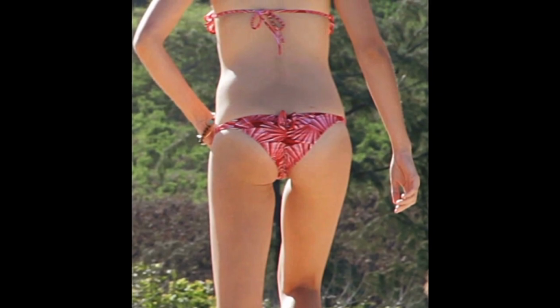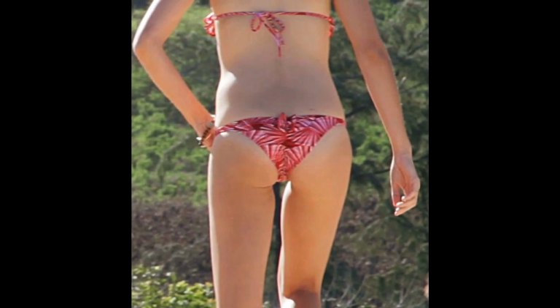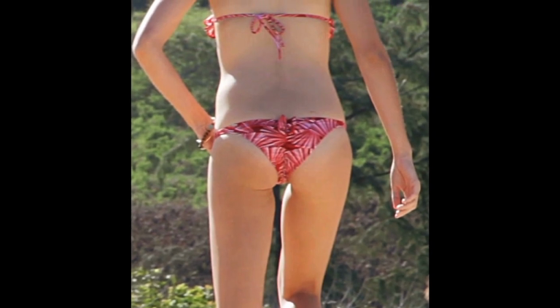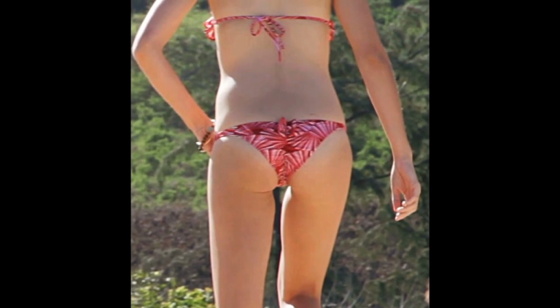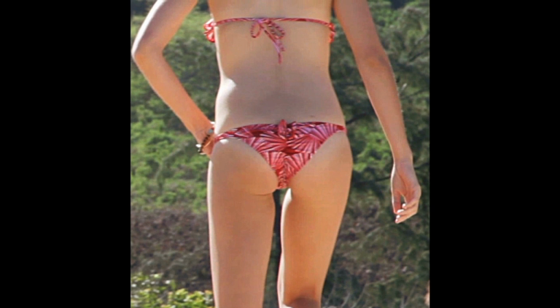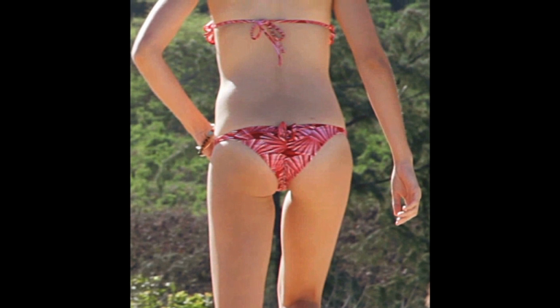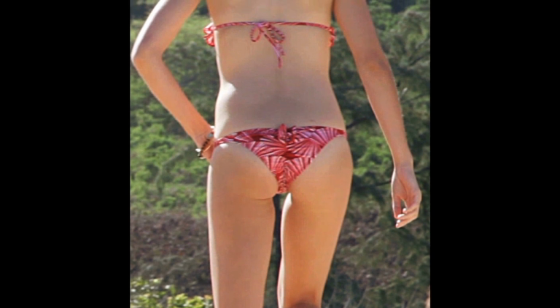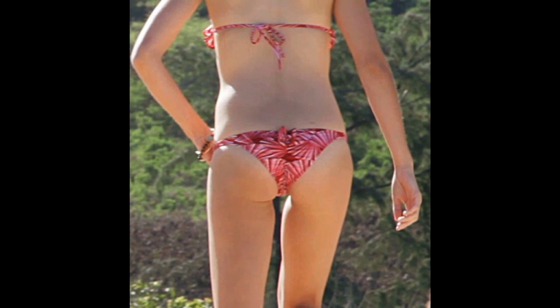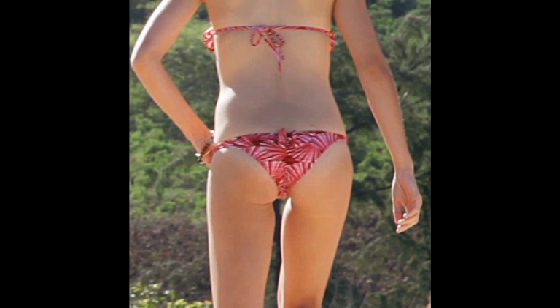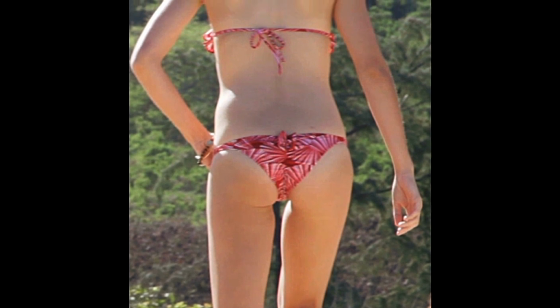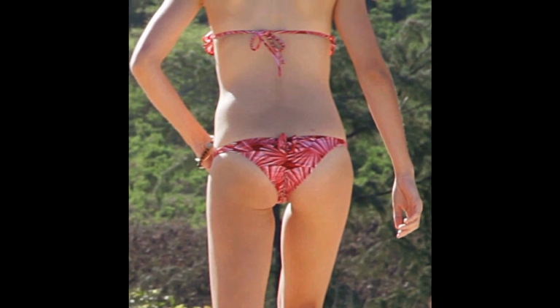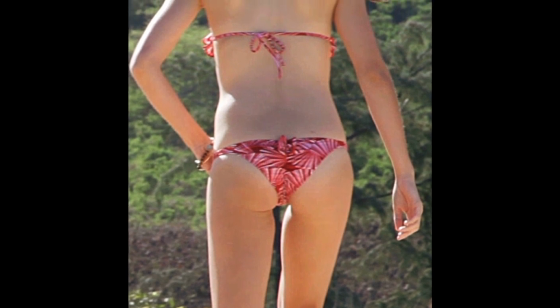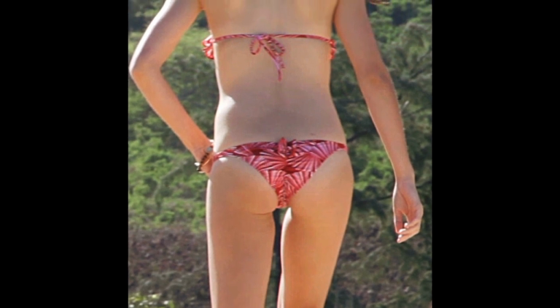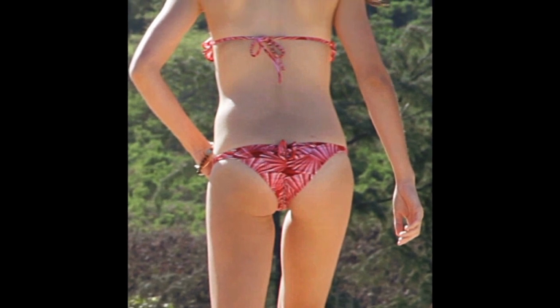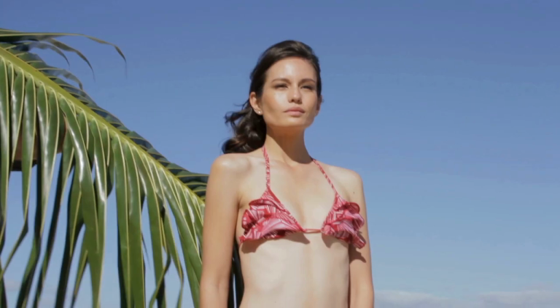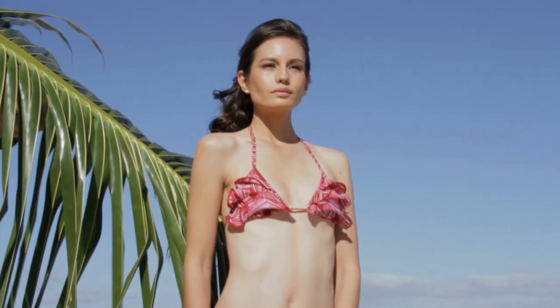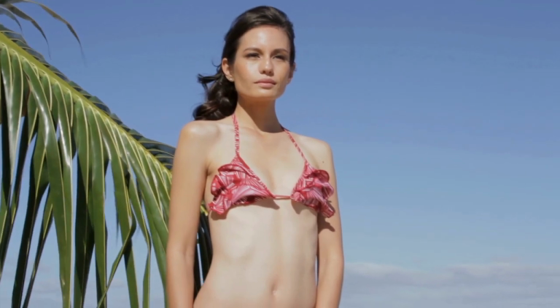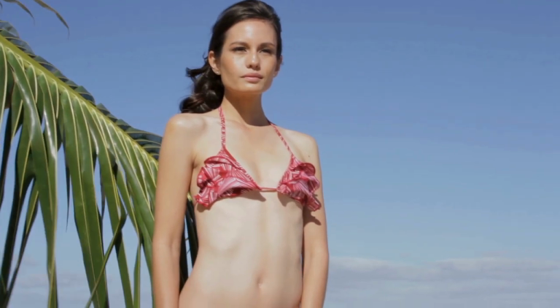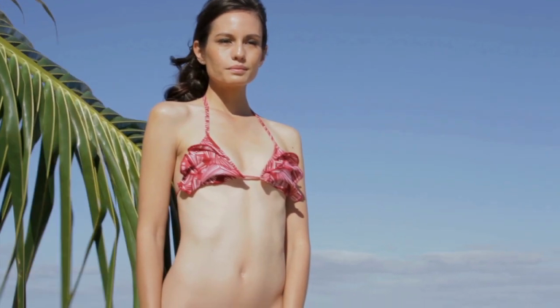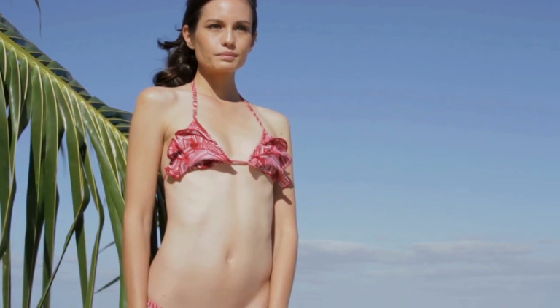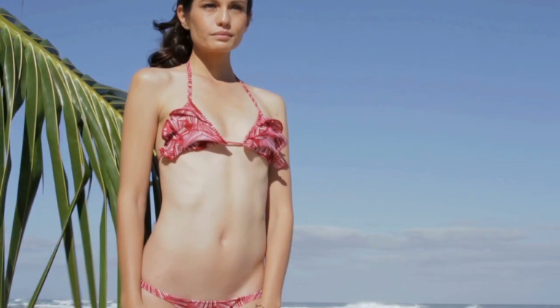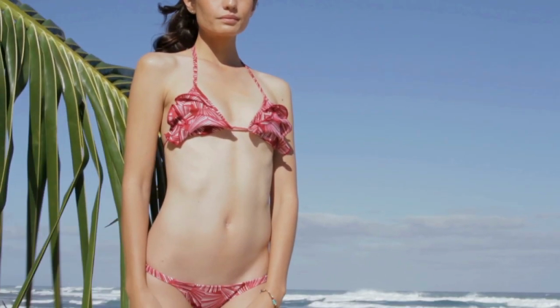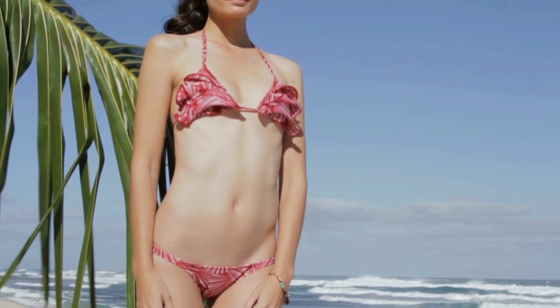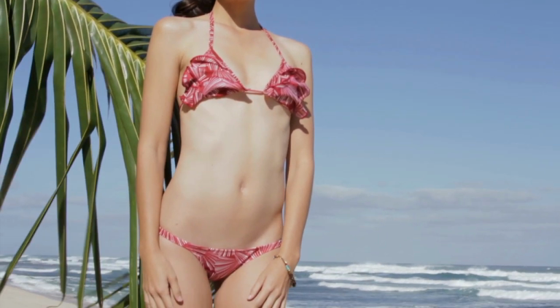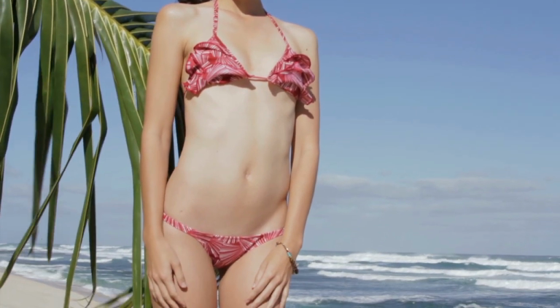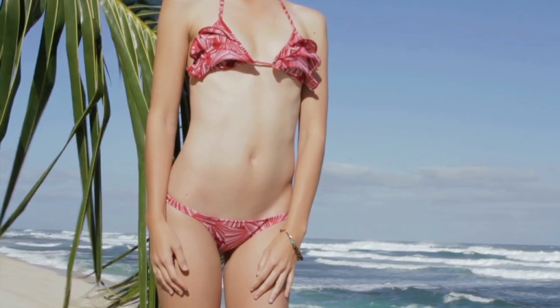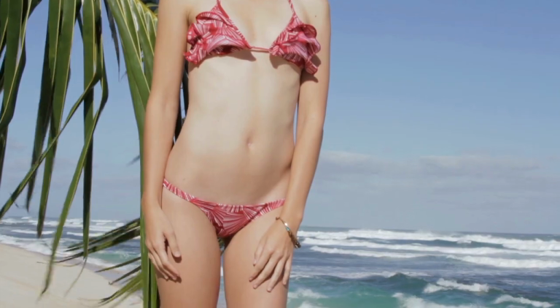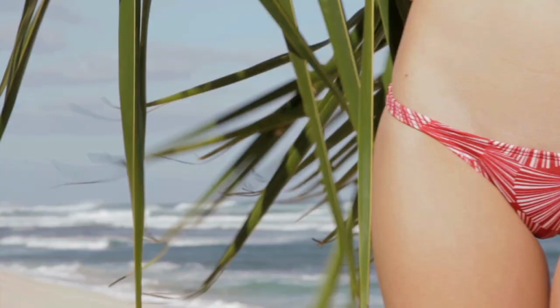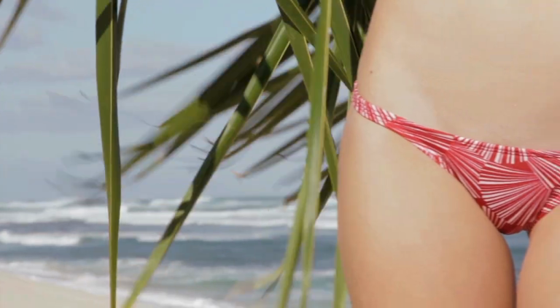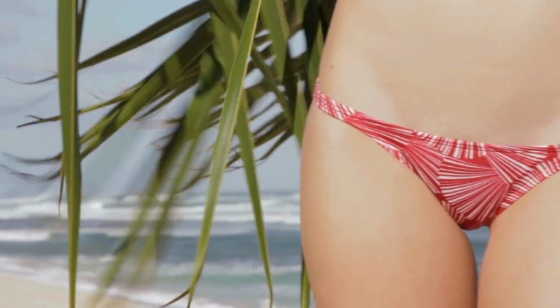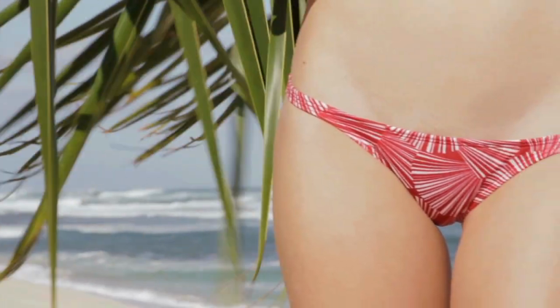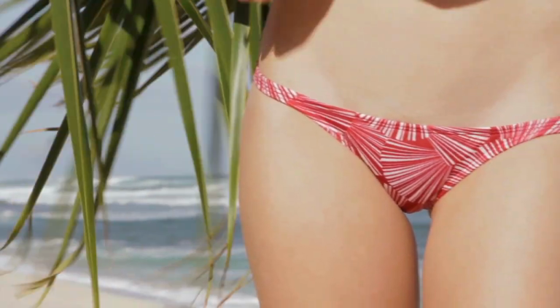The ruching gives that sexy flirty look everyone loves. This cut is also perfect for active water sports, not to mention great tan lines.